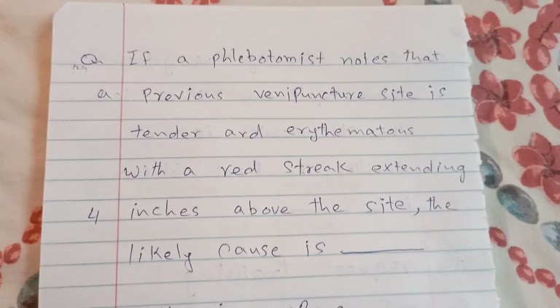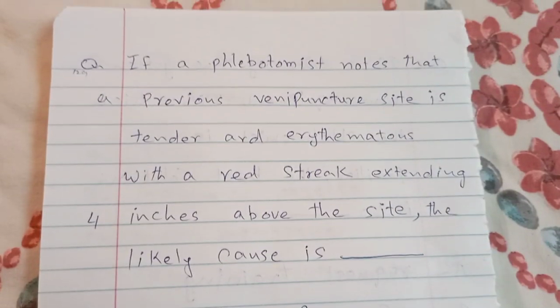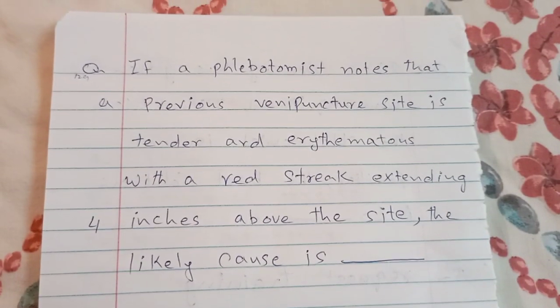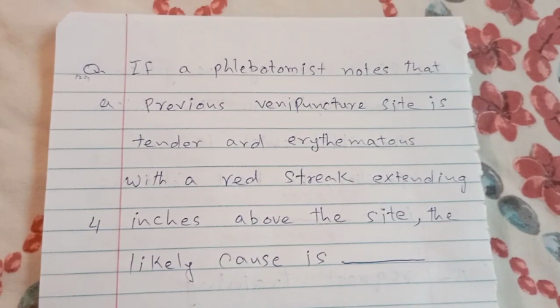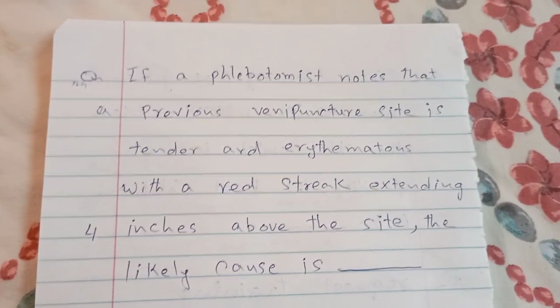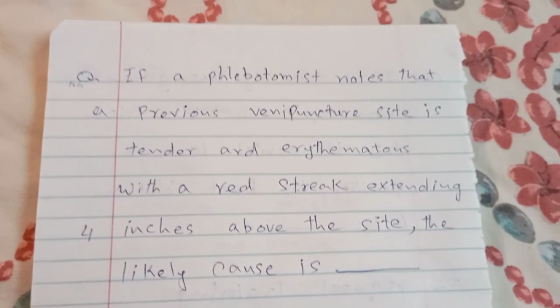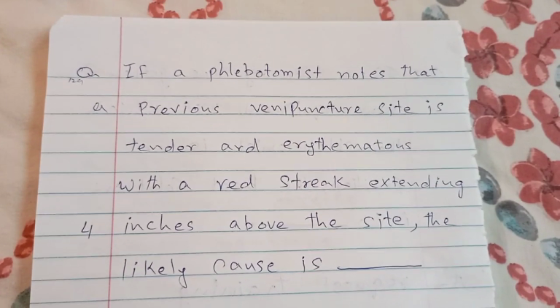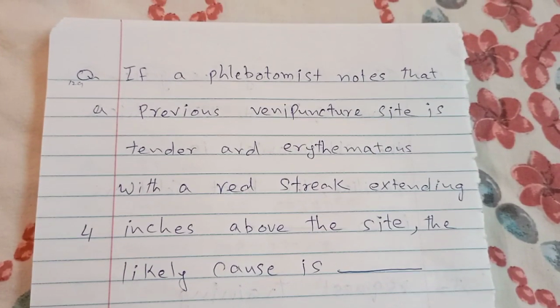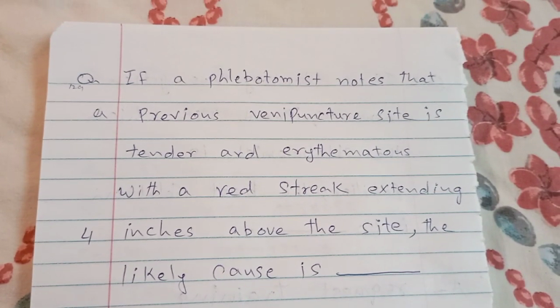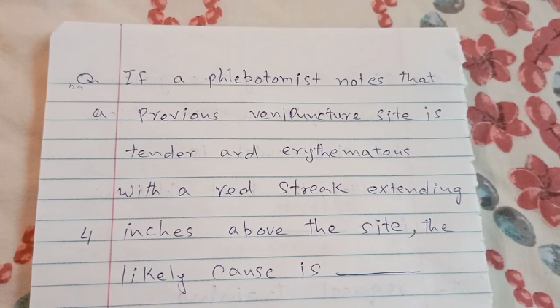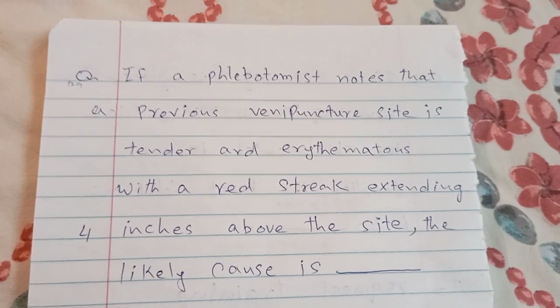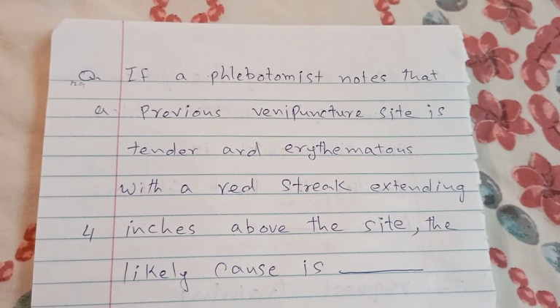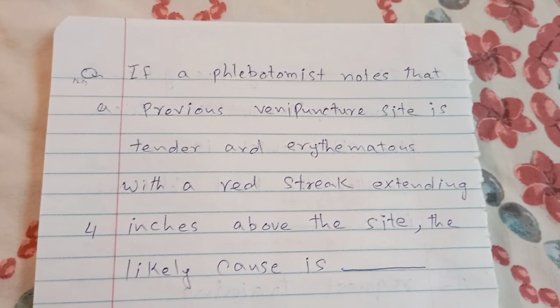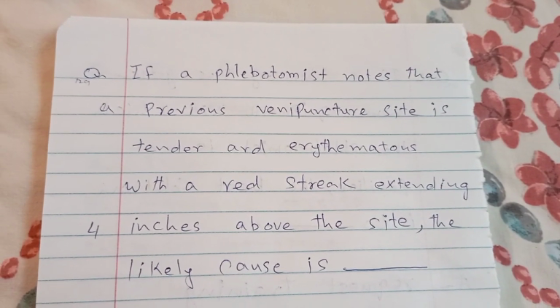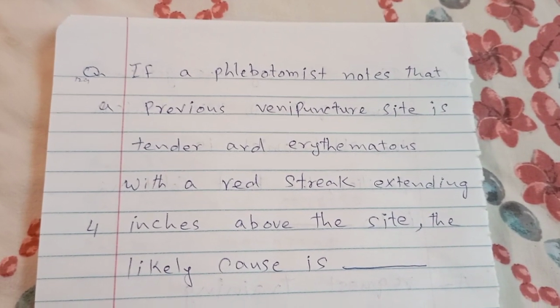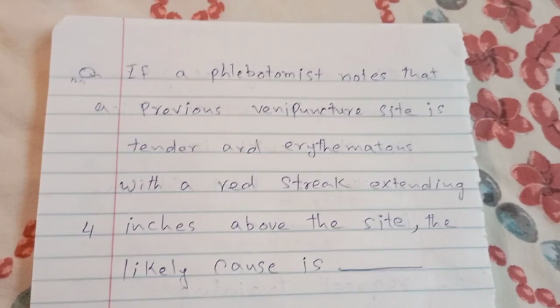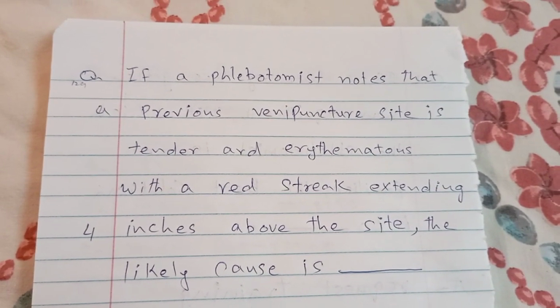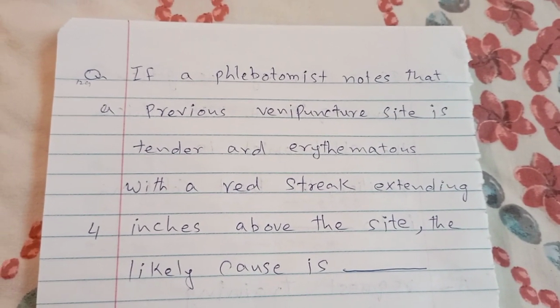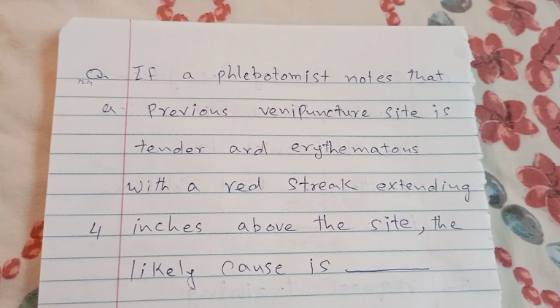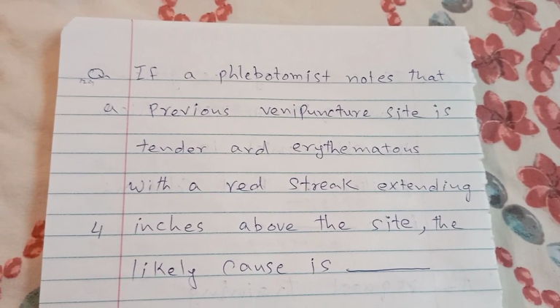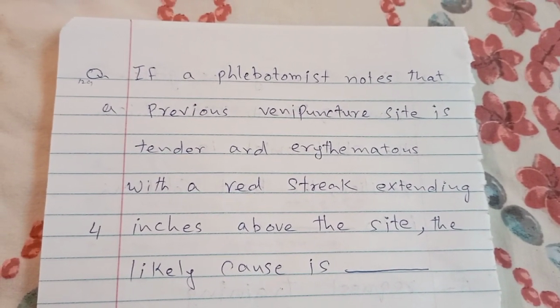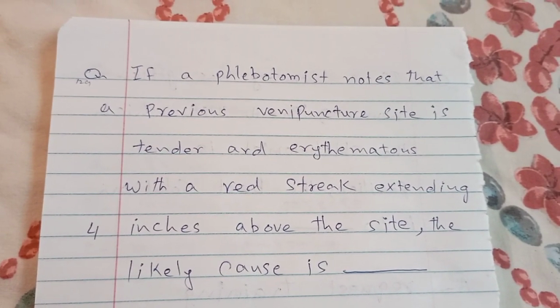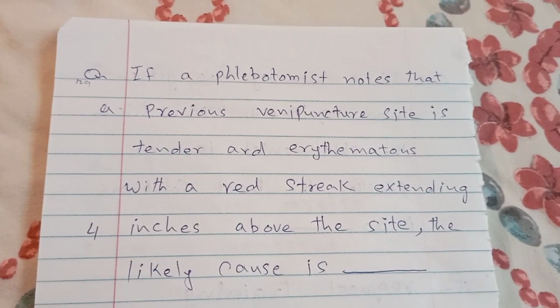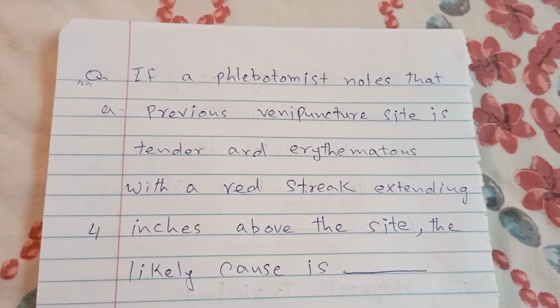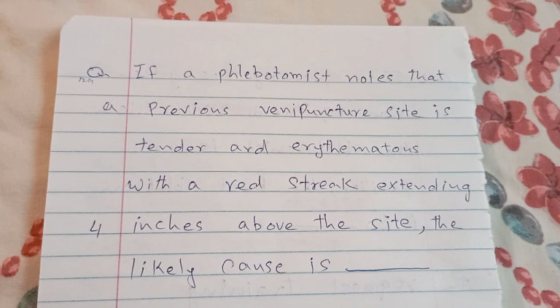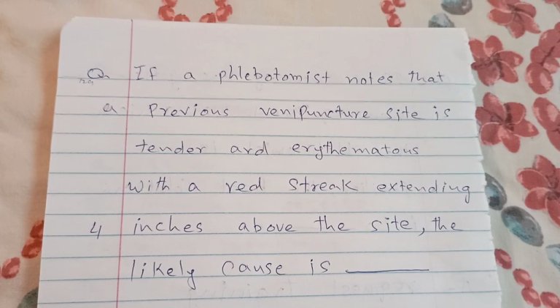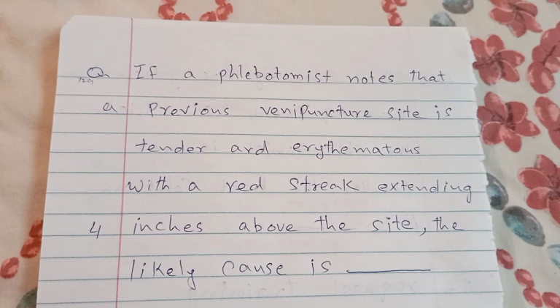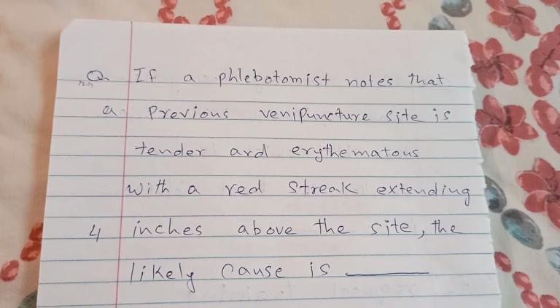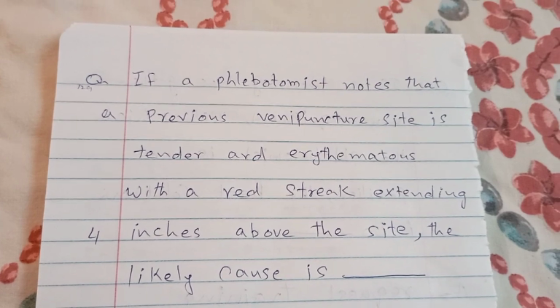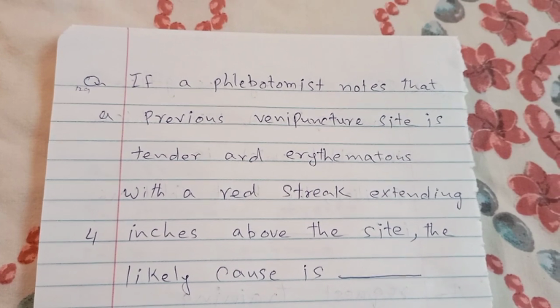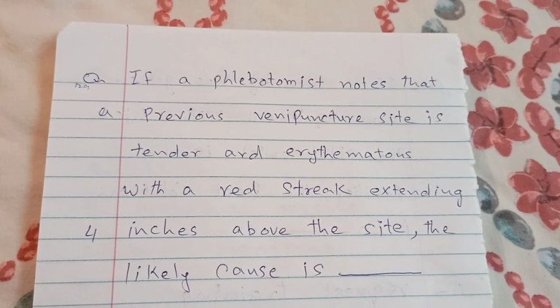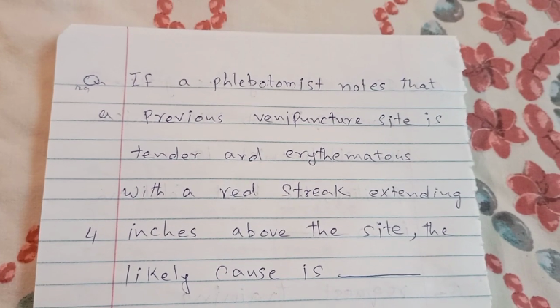Good morning, this is Dr. Tarek with some more questions about phlebotomy.